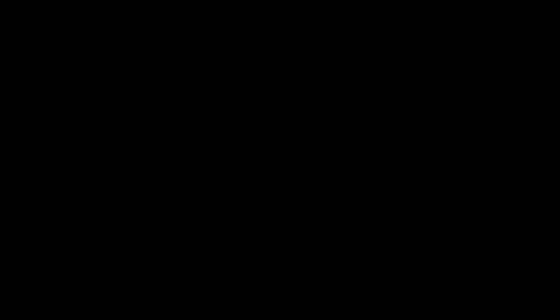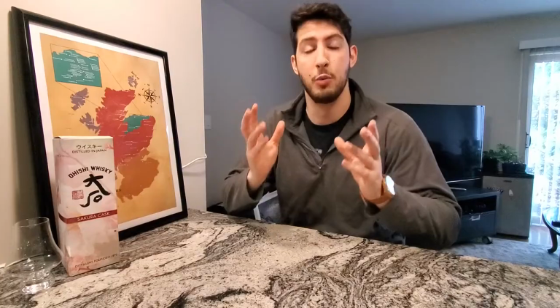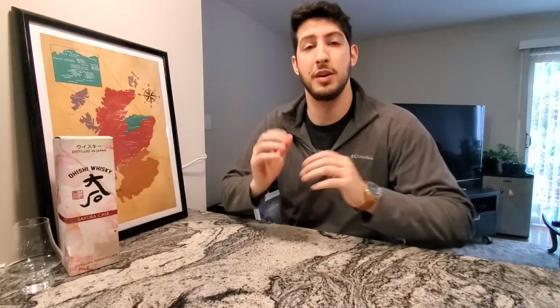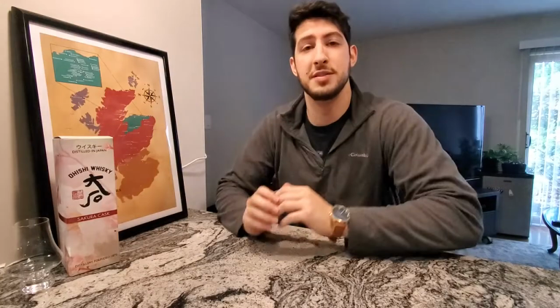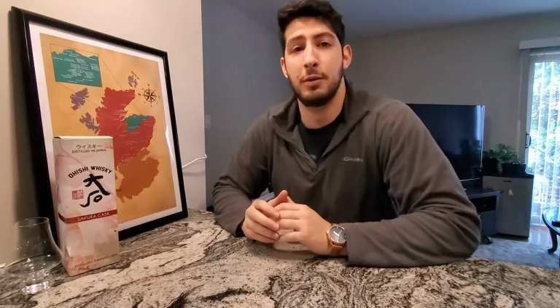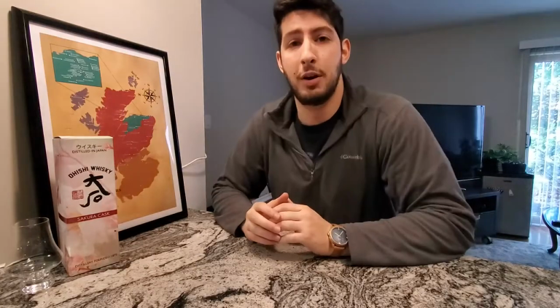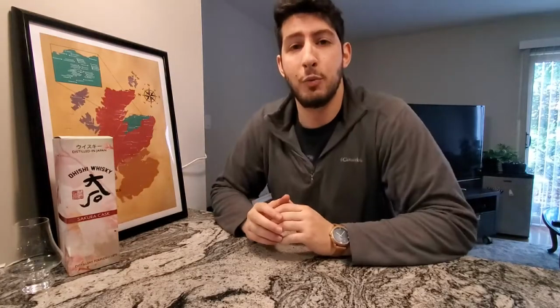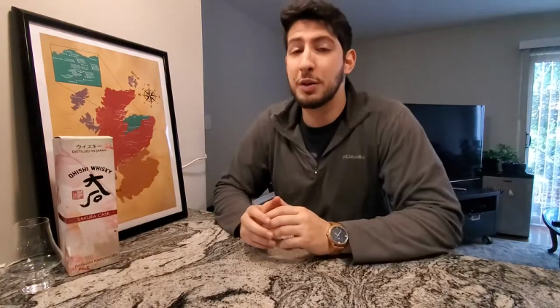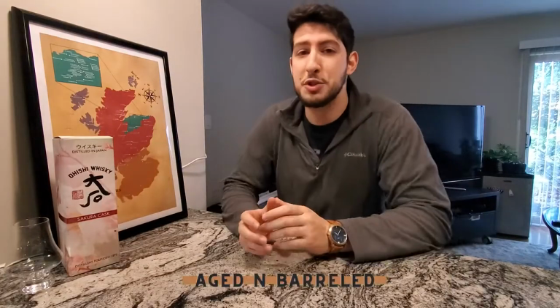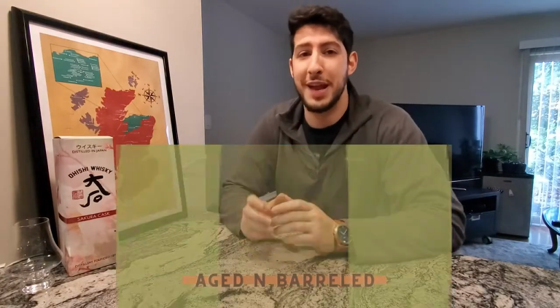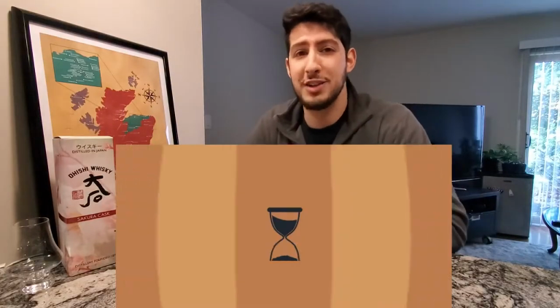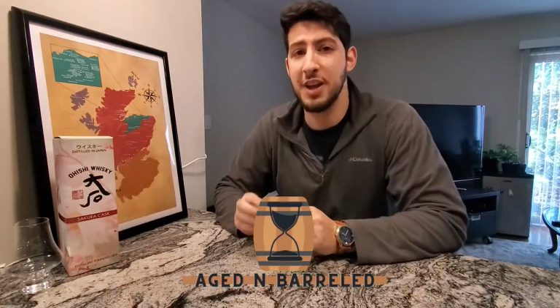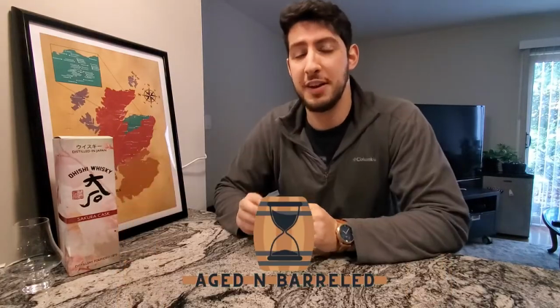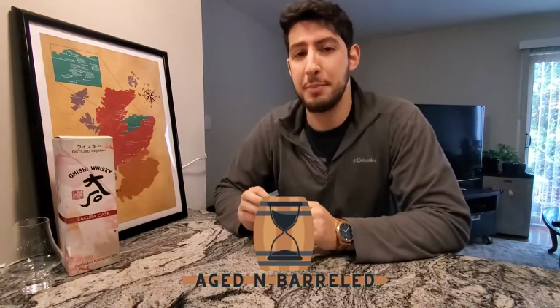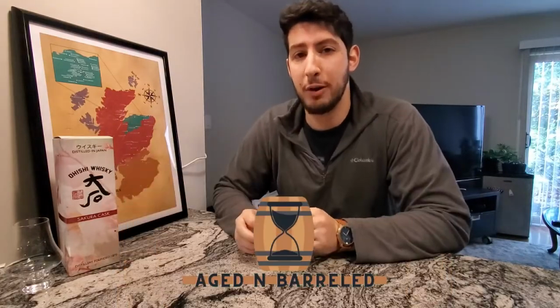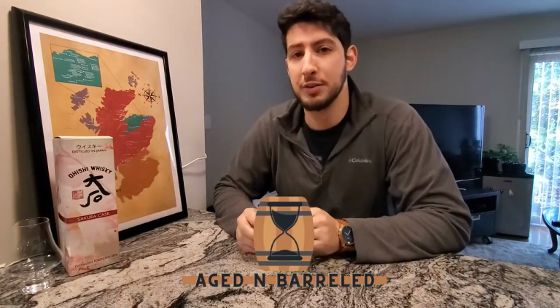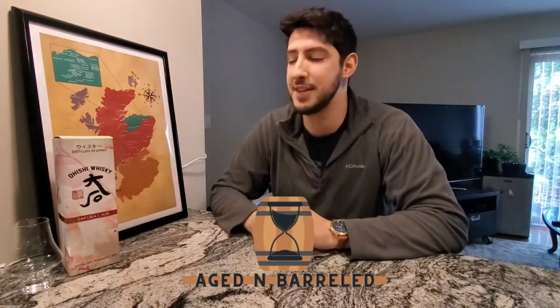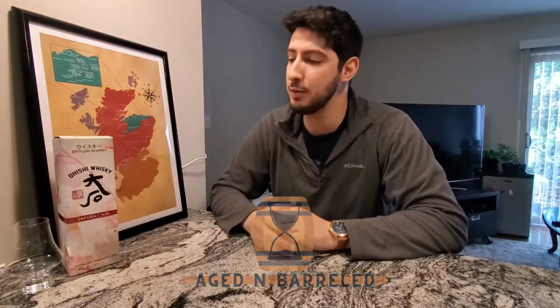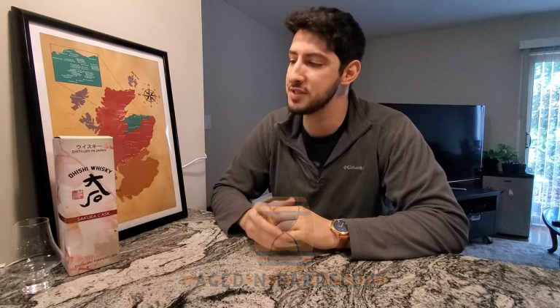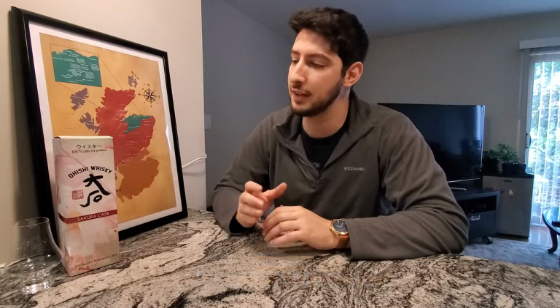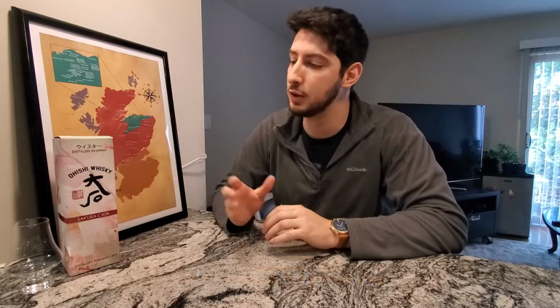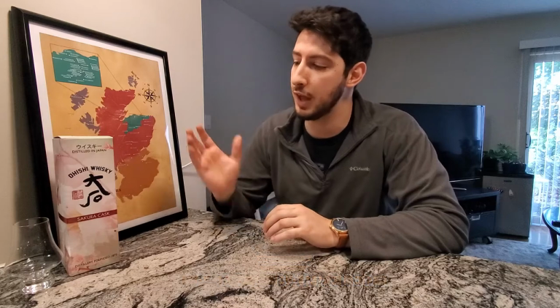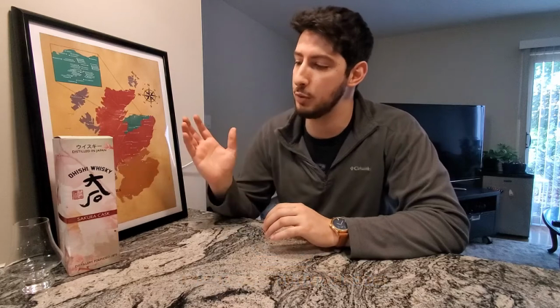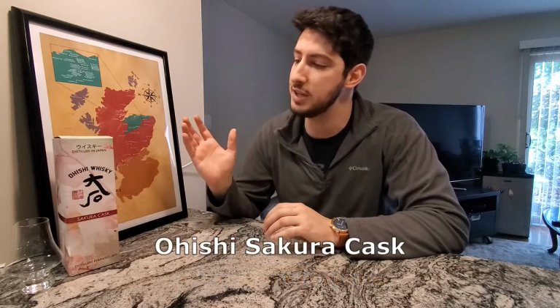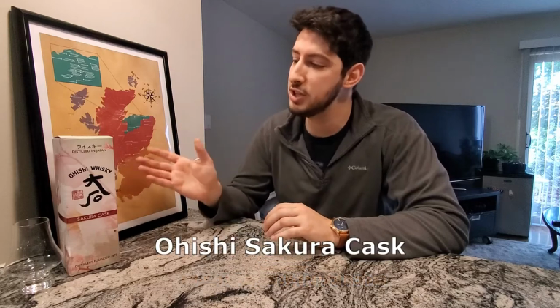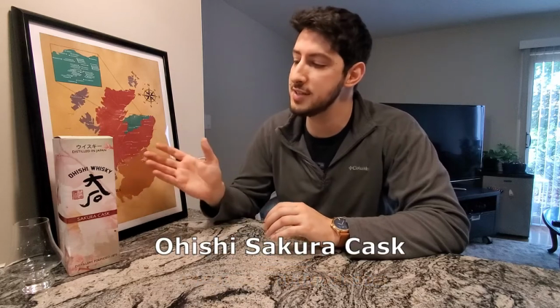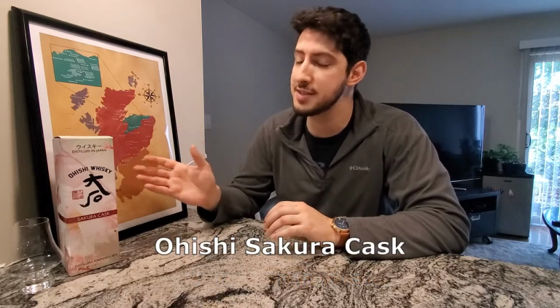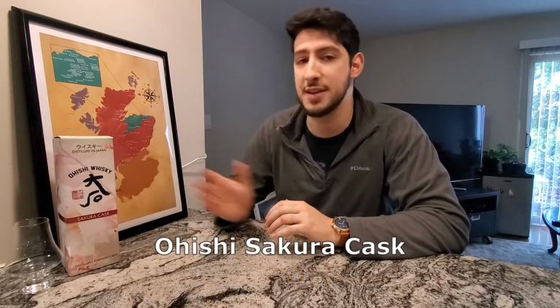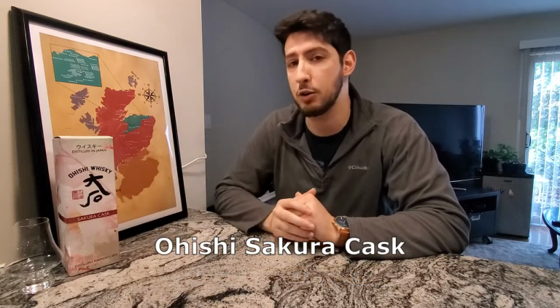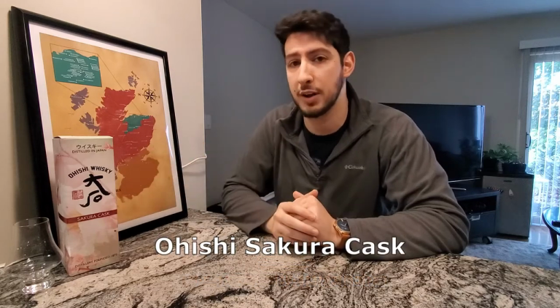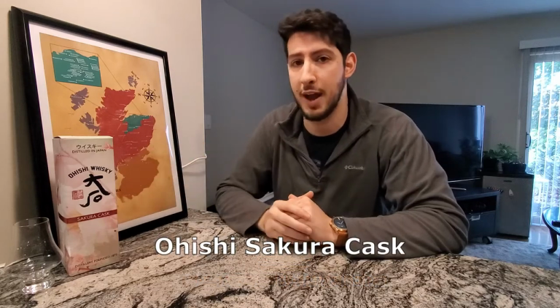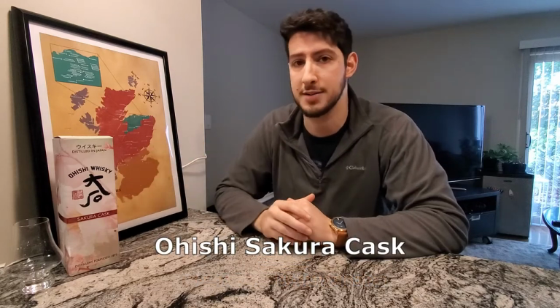What is going on? Welcome to Aged and Barrelled. Today we're taking a look at Ohishi's Sakura Cask.